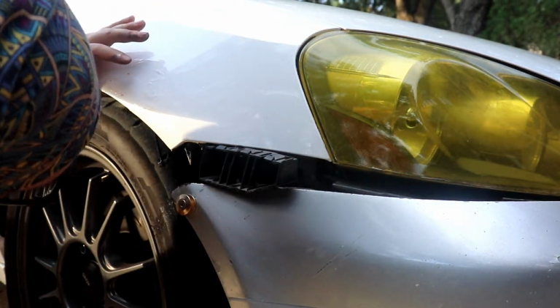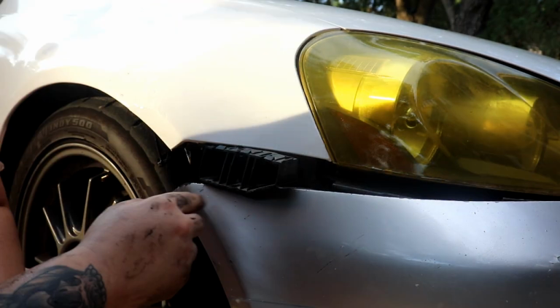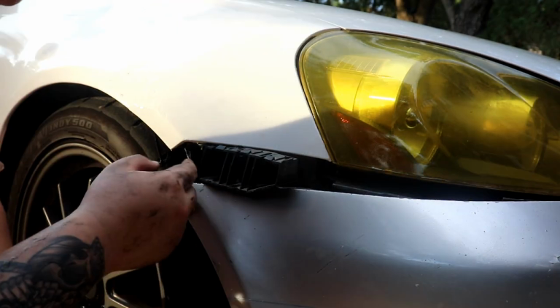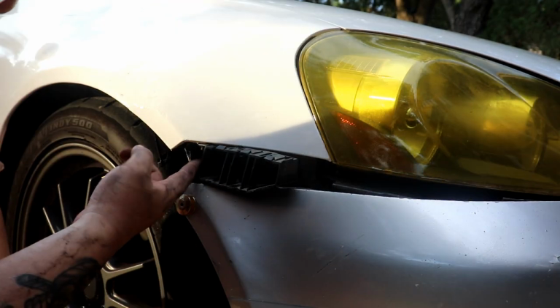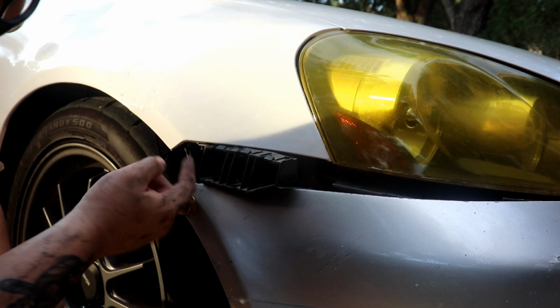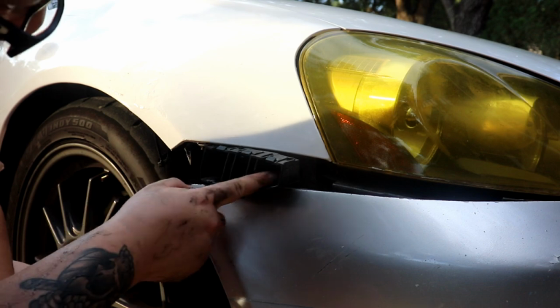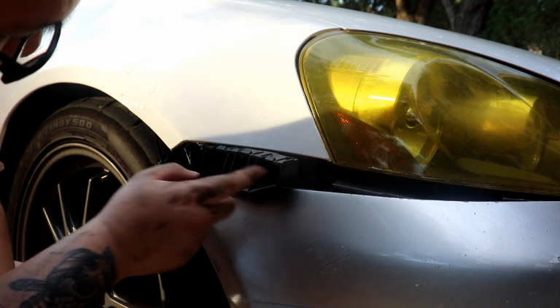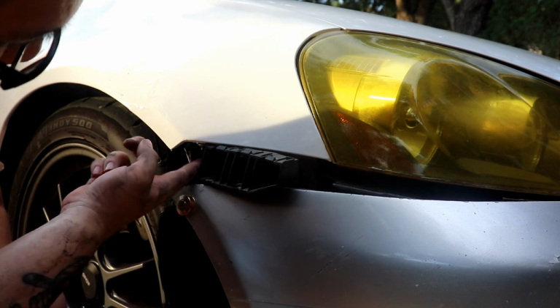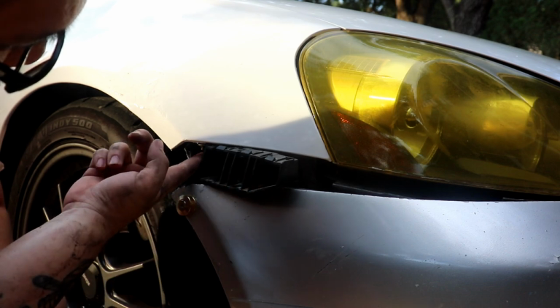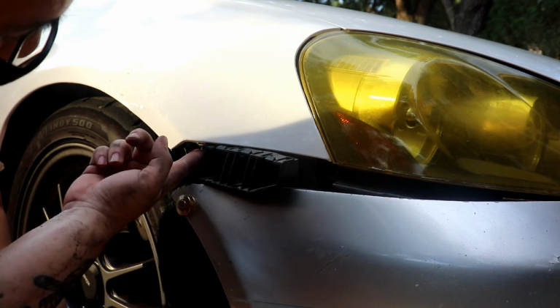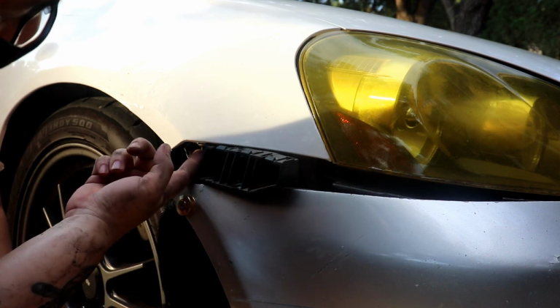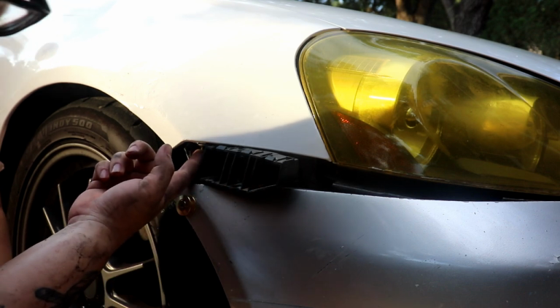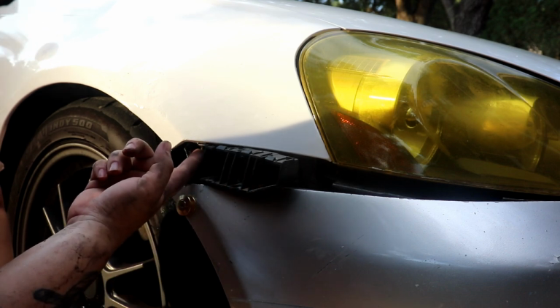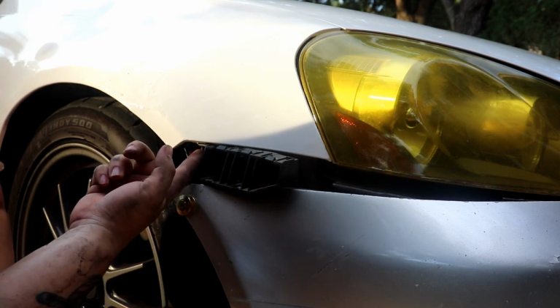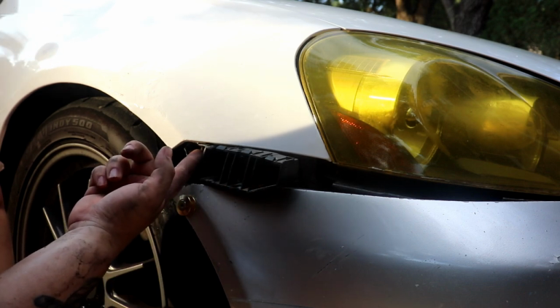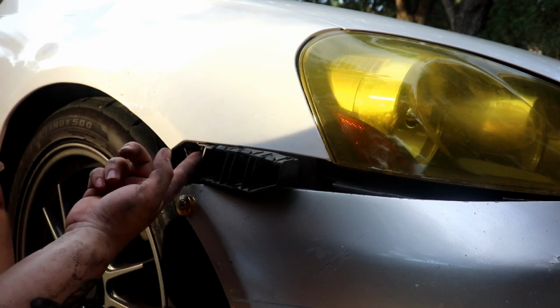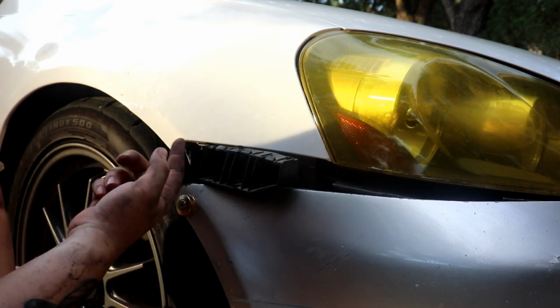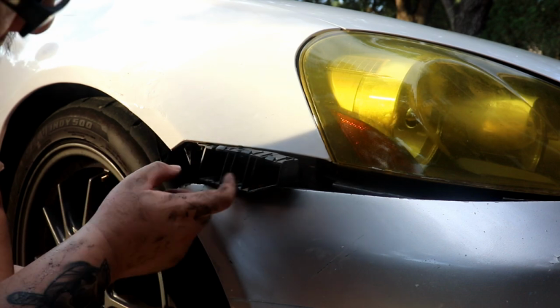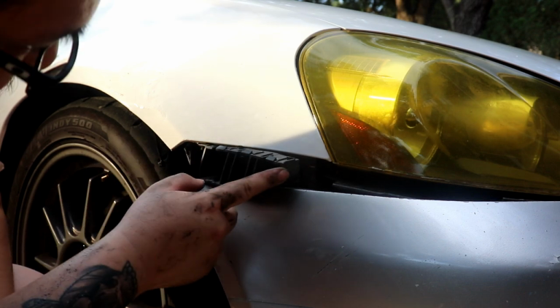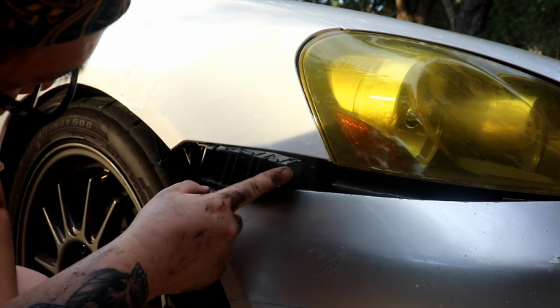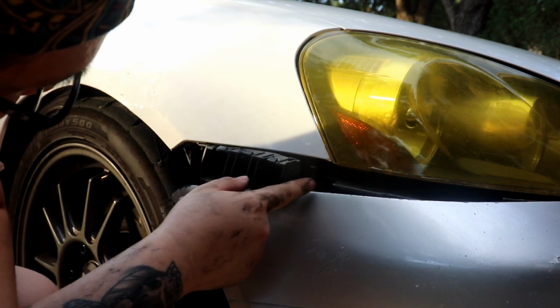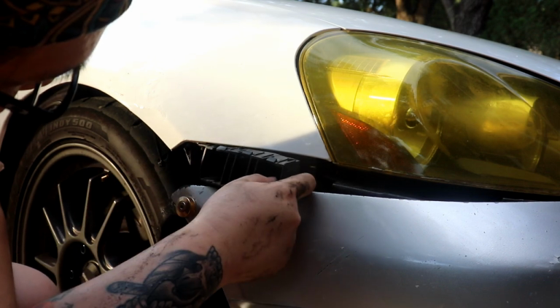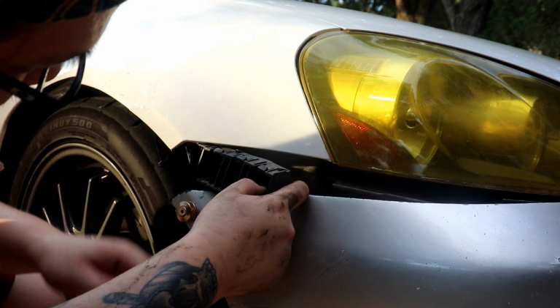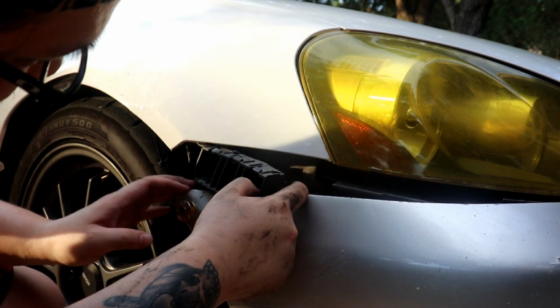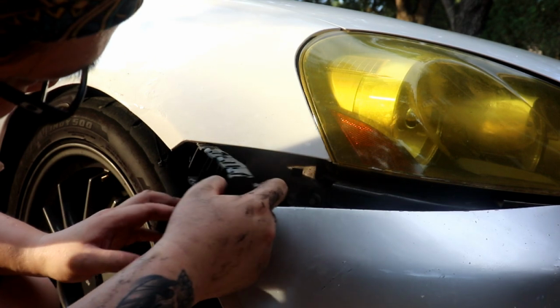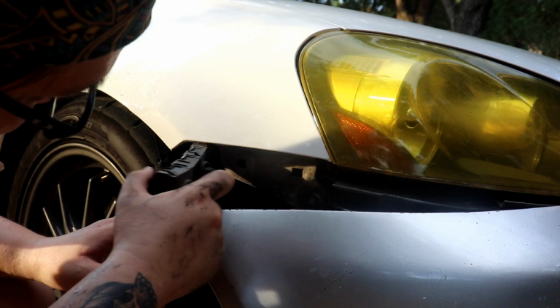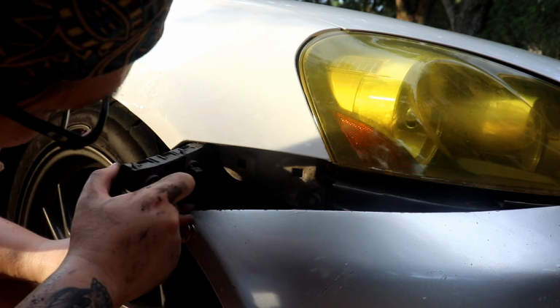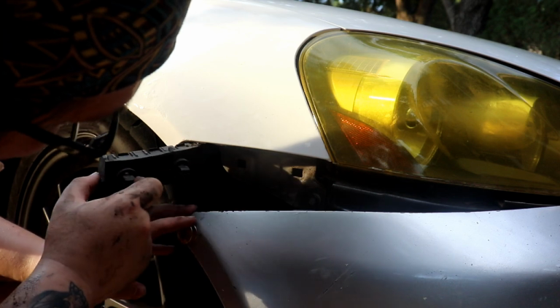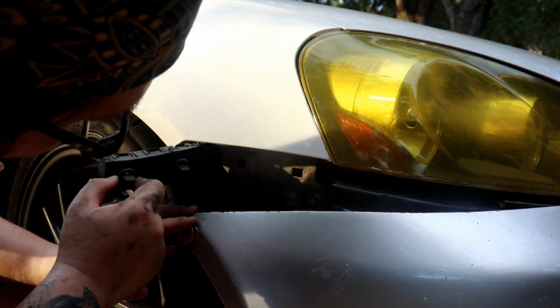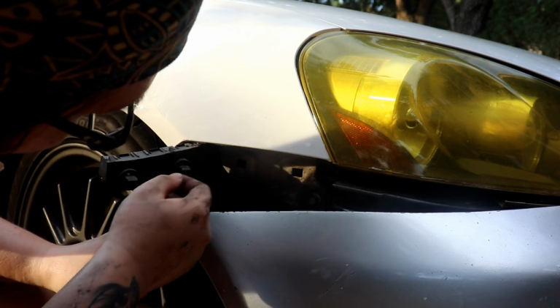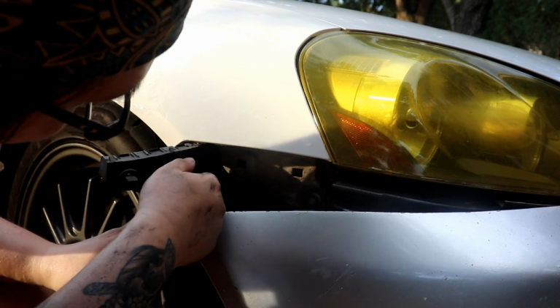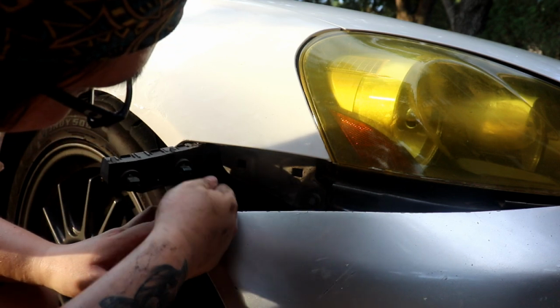By the way, mine has this nut right here — I don't know if y'all's have it, but there's that too. I had no idea that was there.